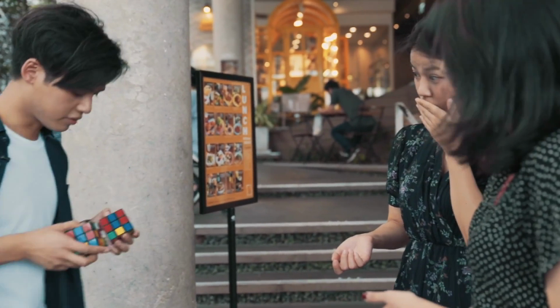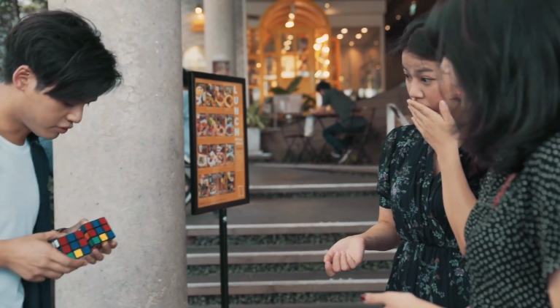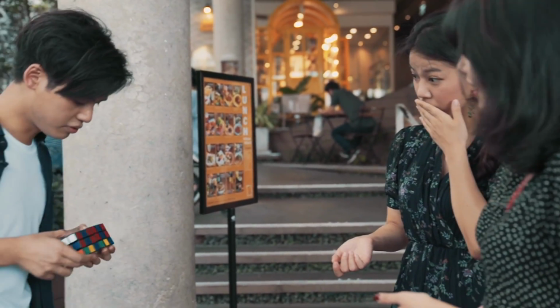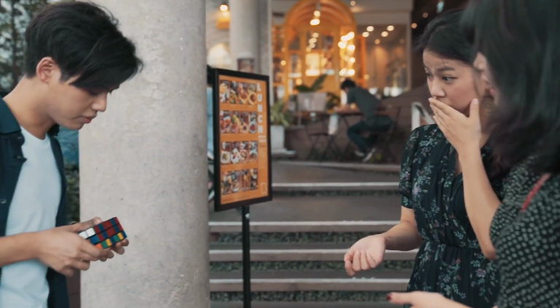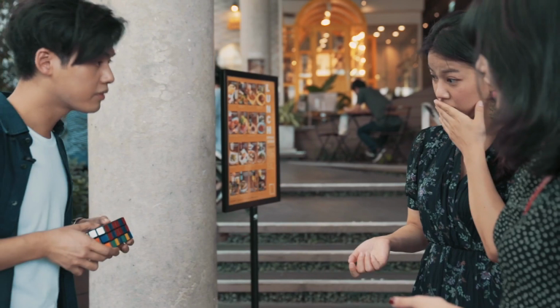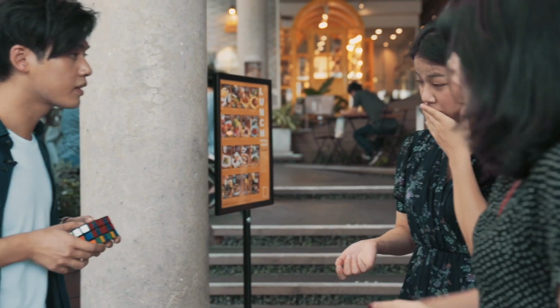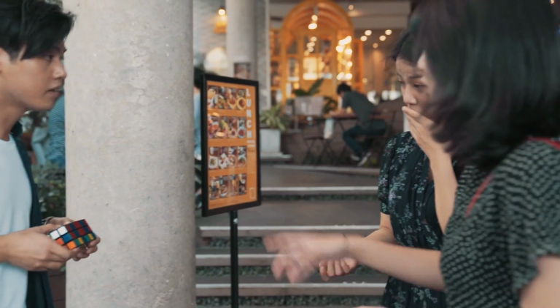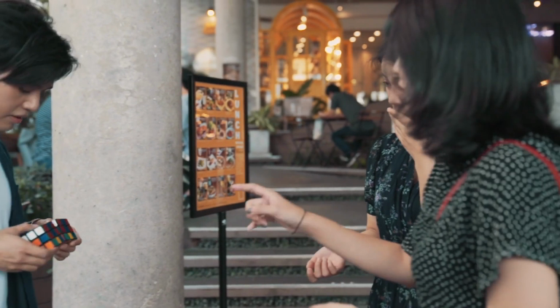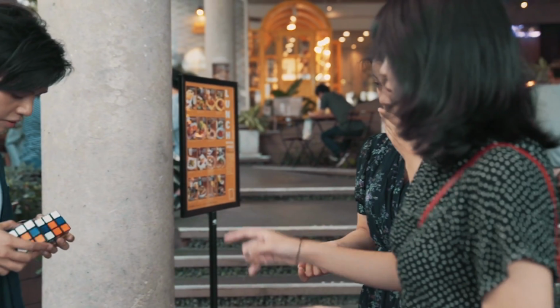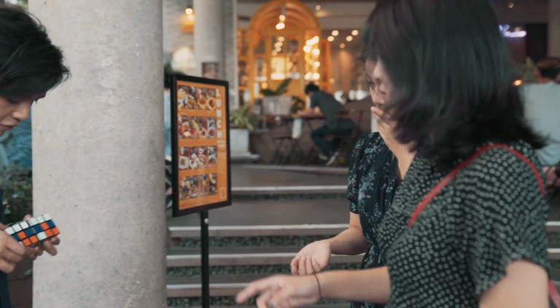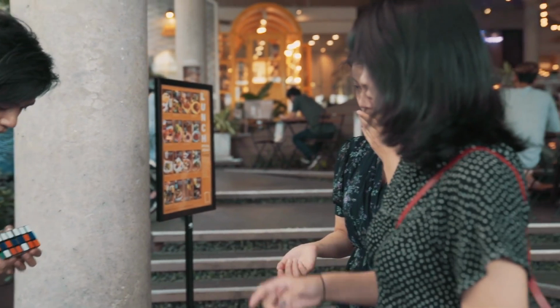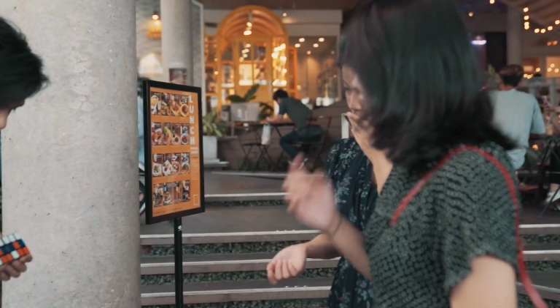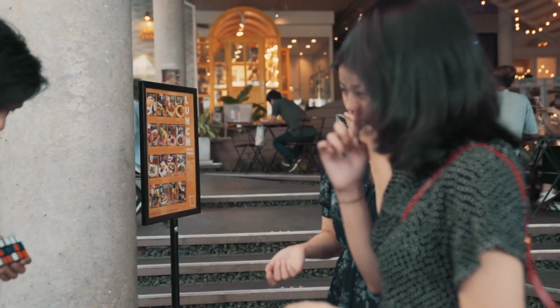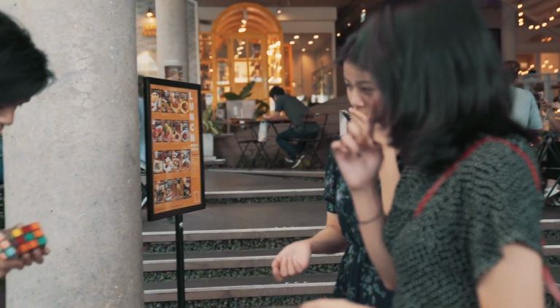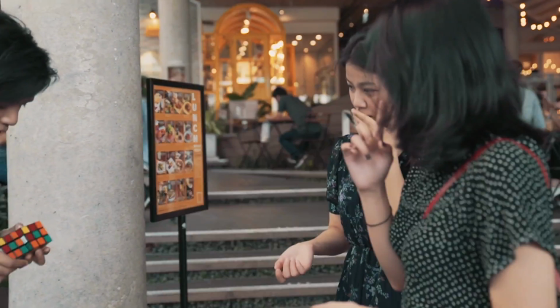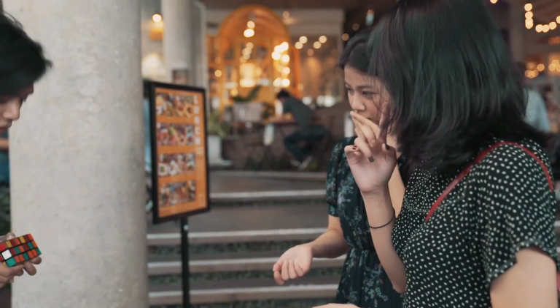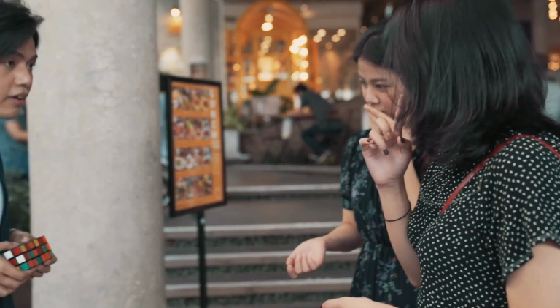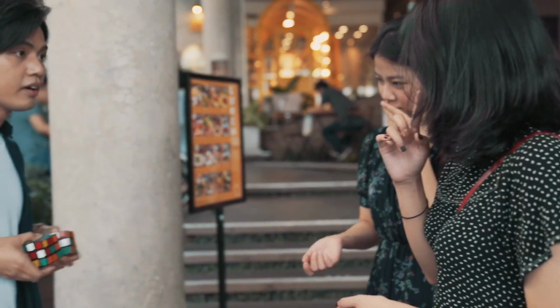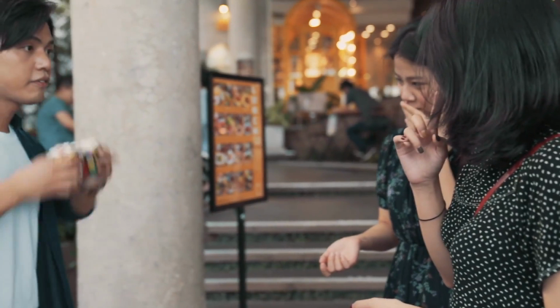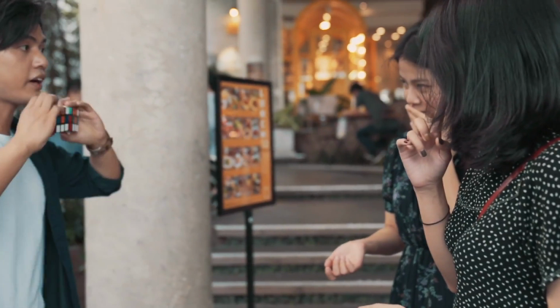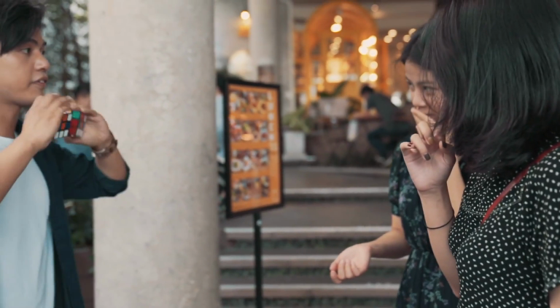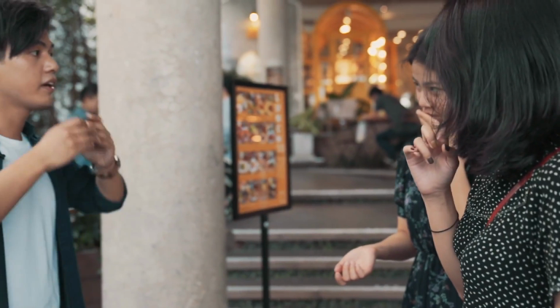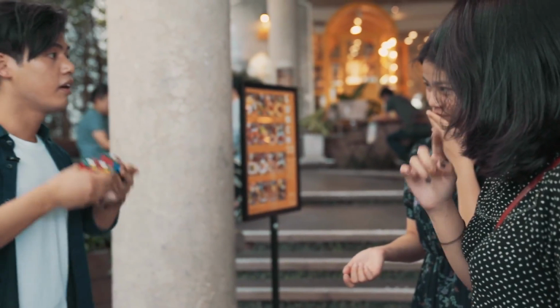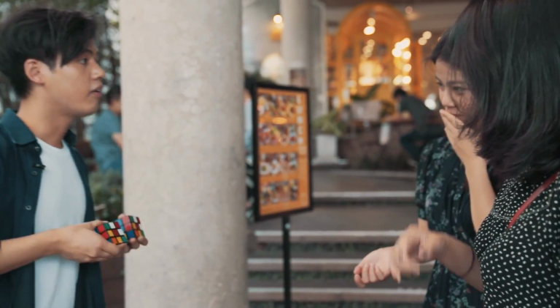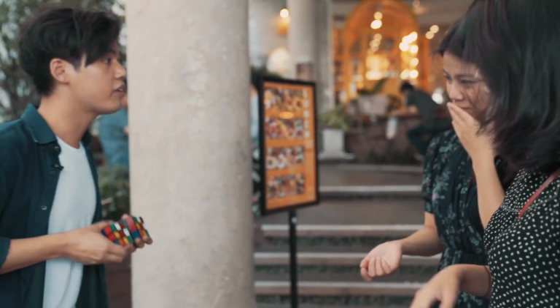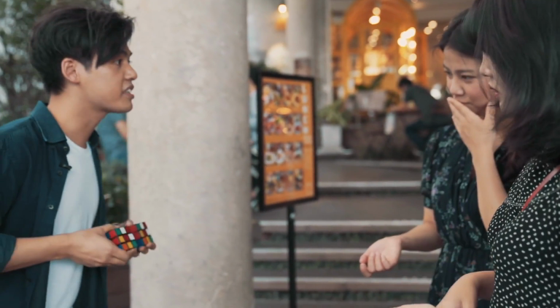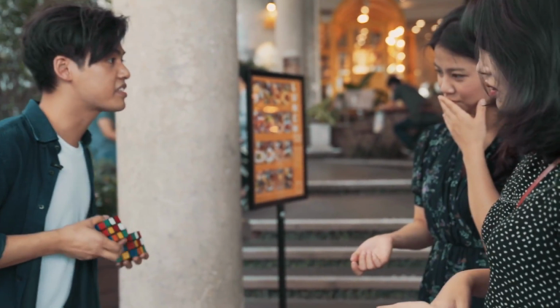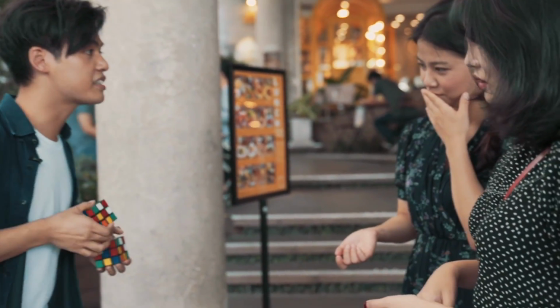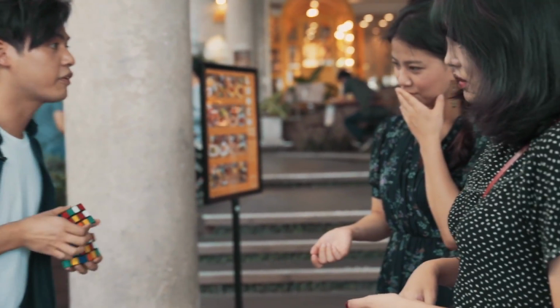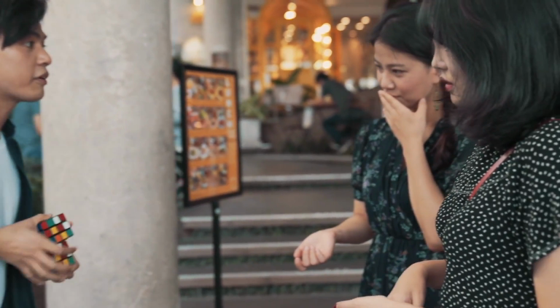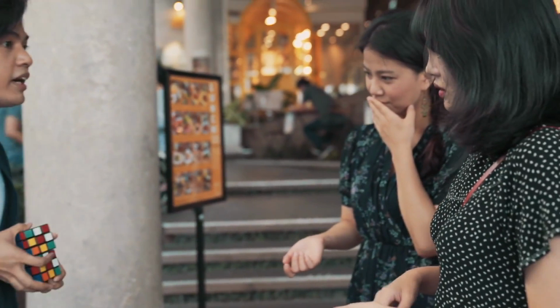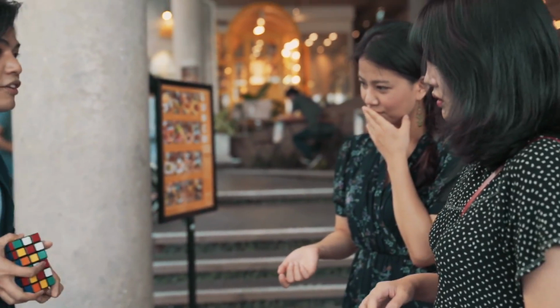Two. Three. Four. Five. All six sides perfect match.